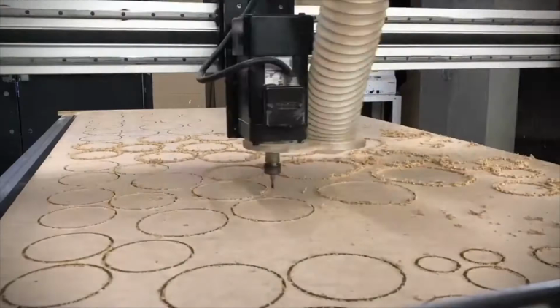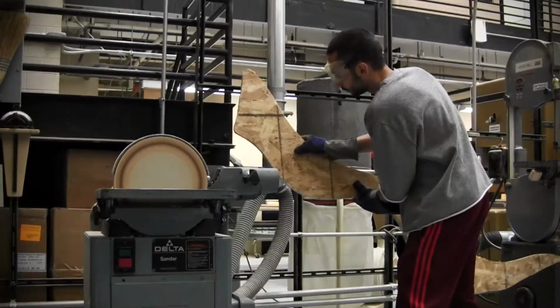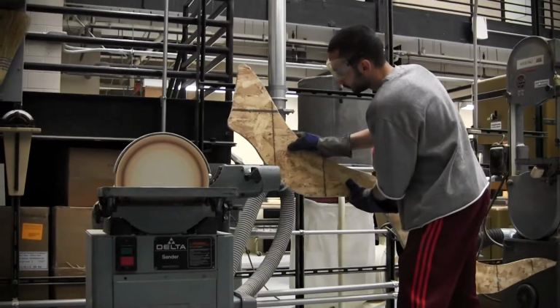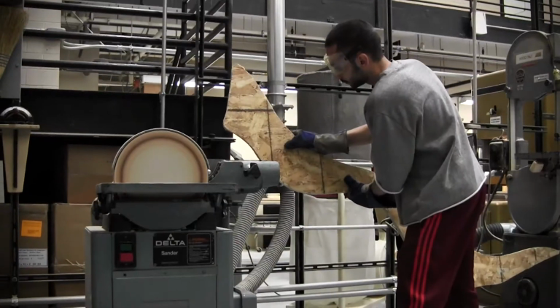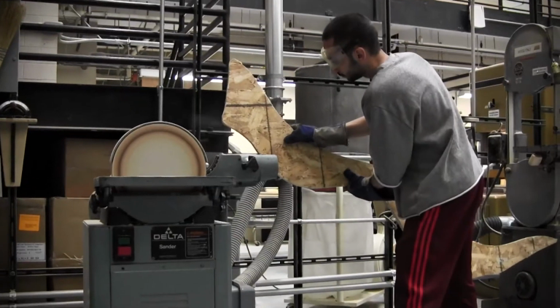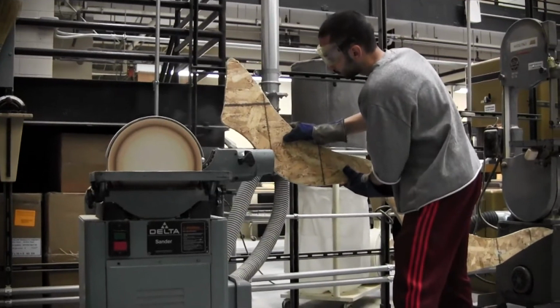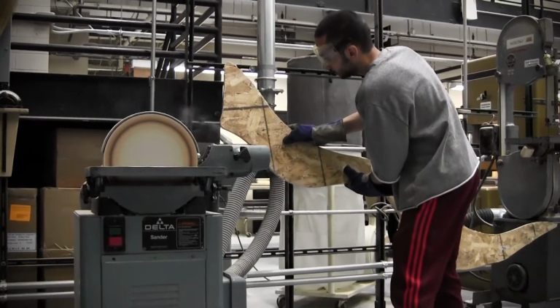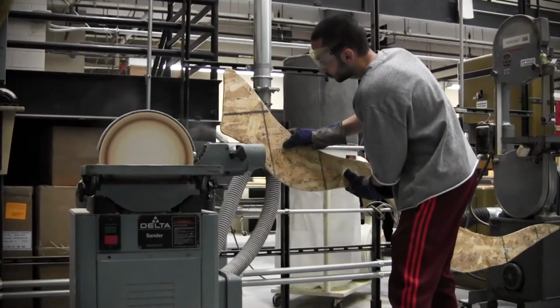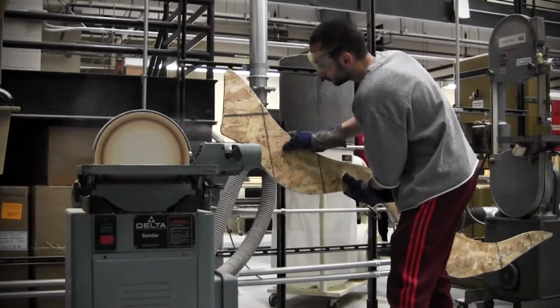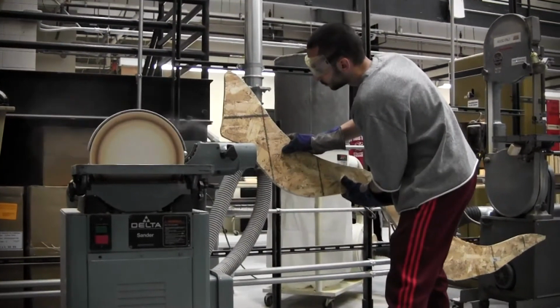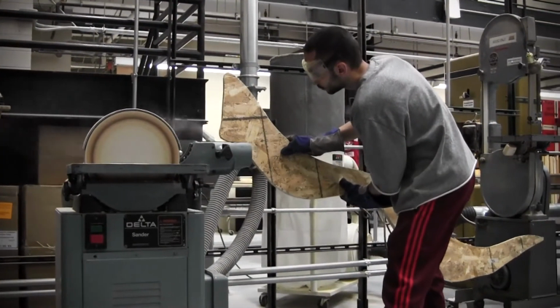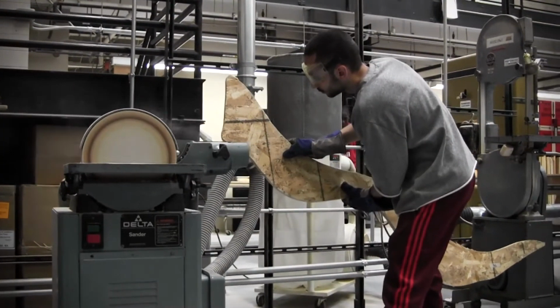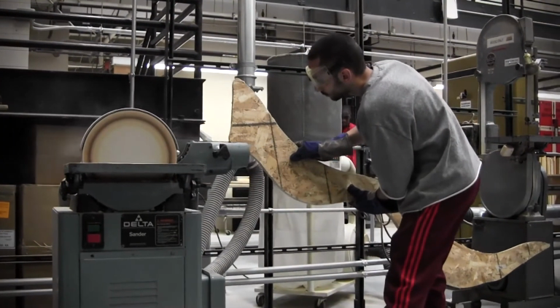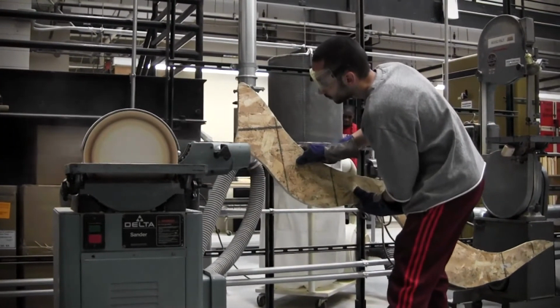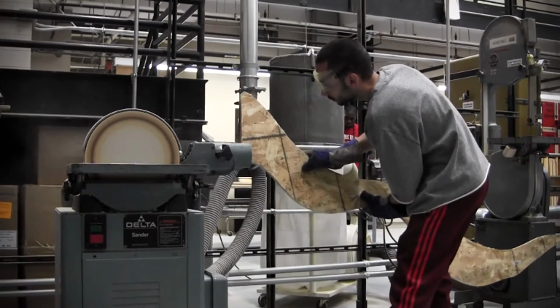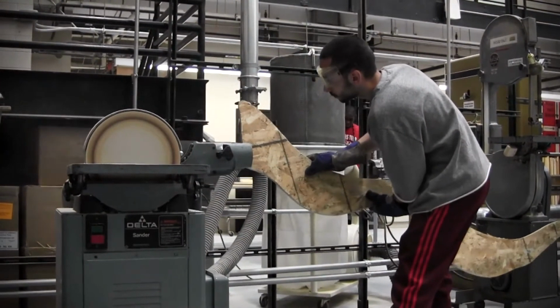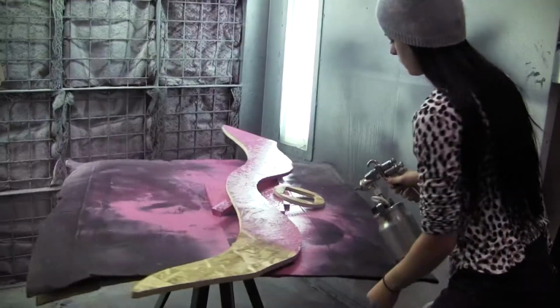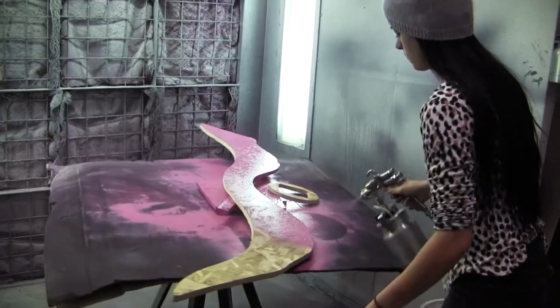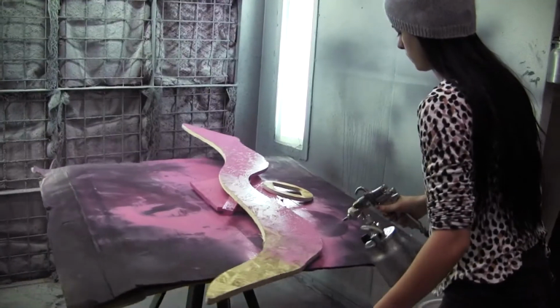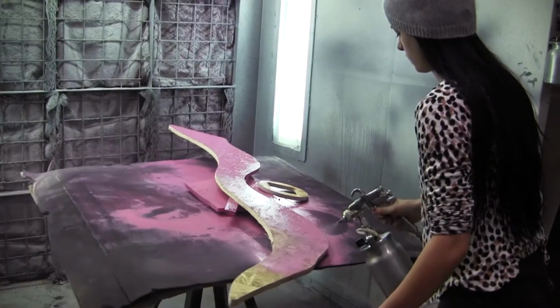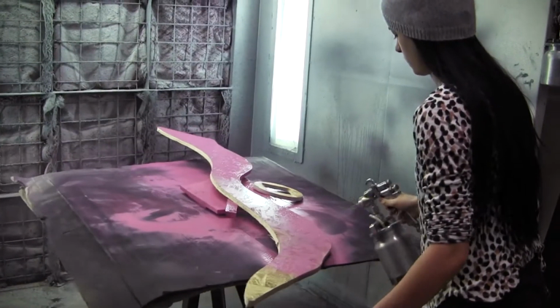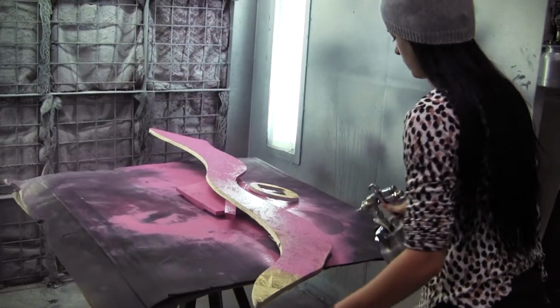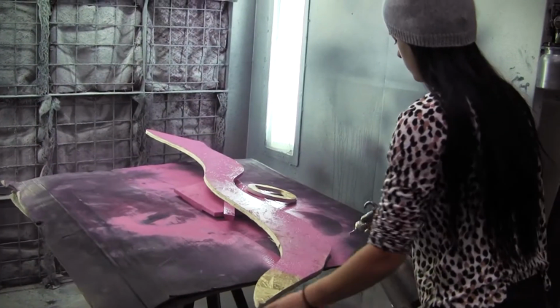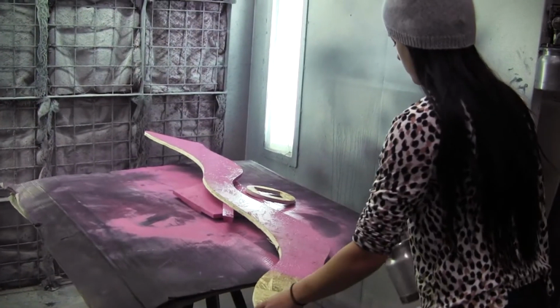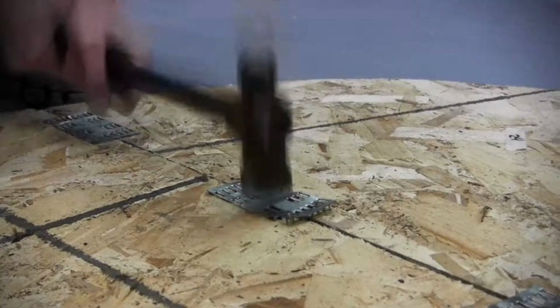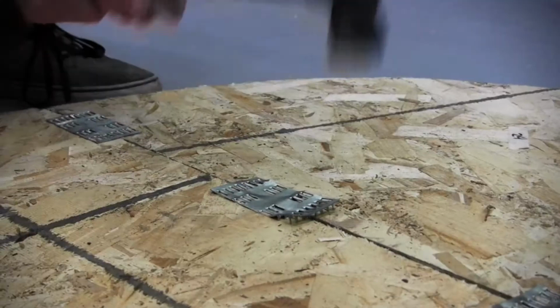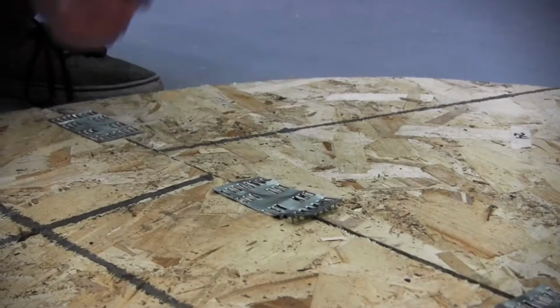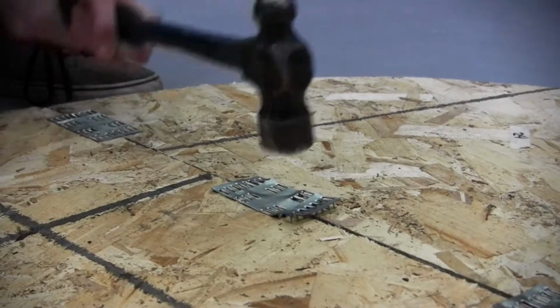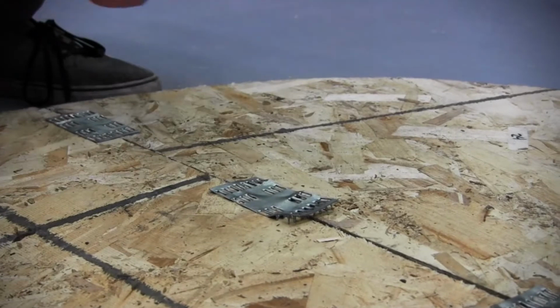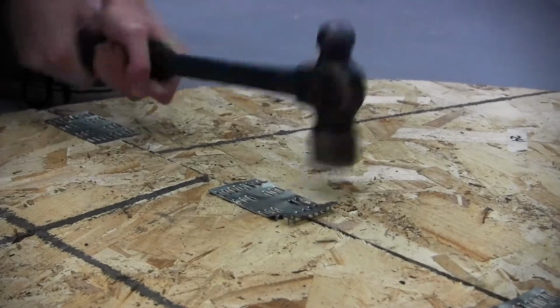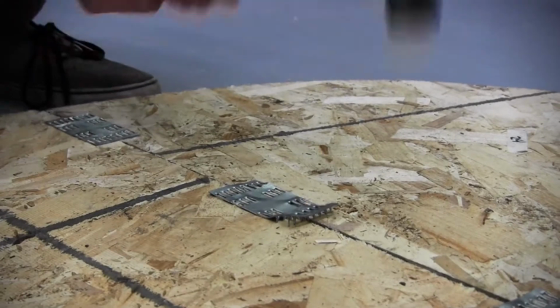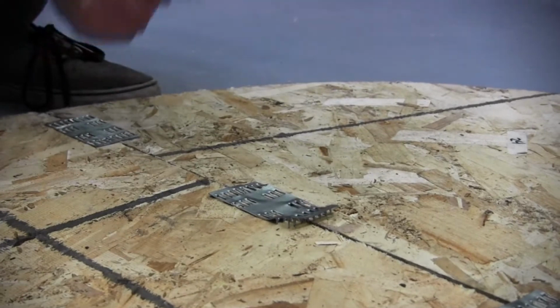Each piece is then sanded to create a more uniform edge, spray-painted, and attached to its neighbors through the use of mending plates.